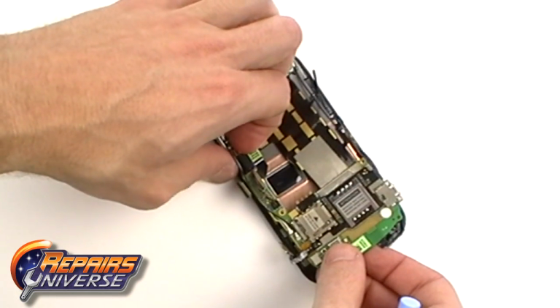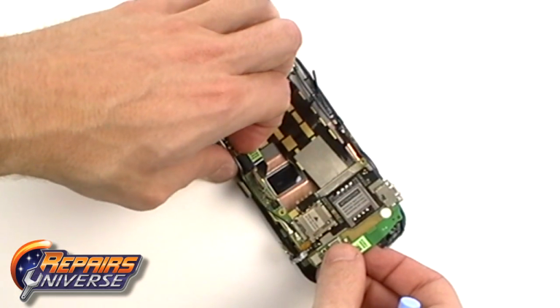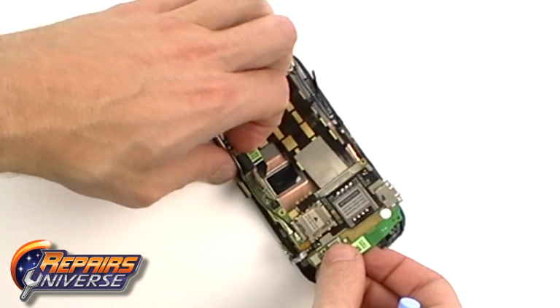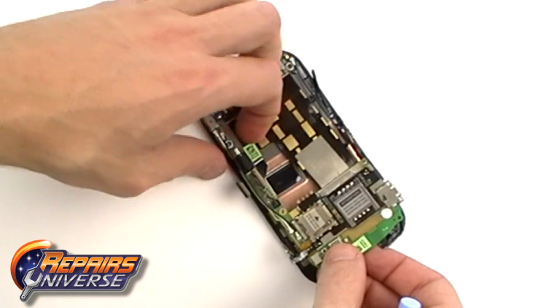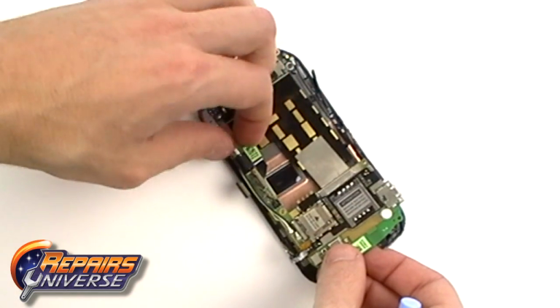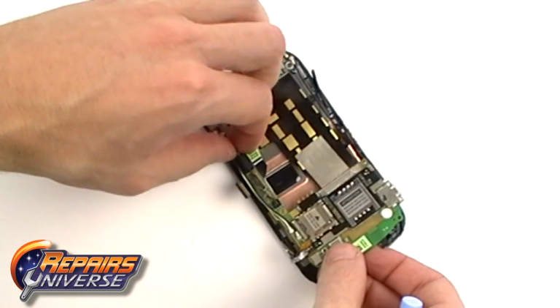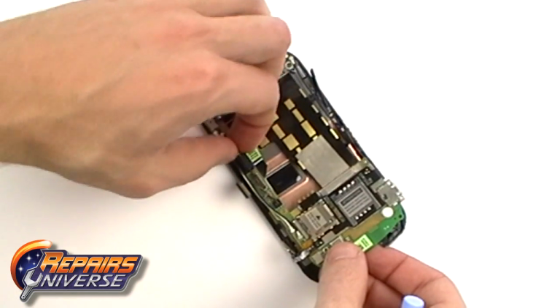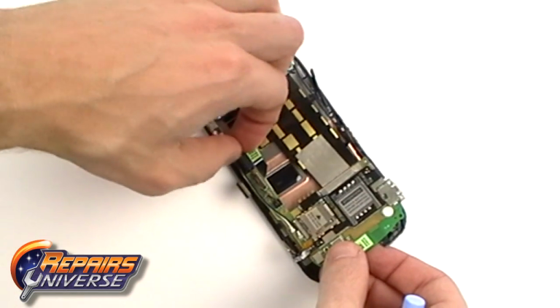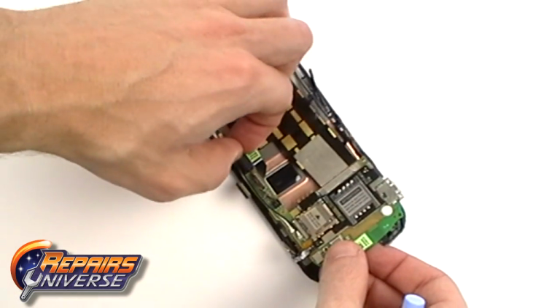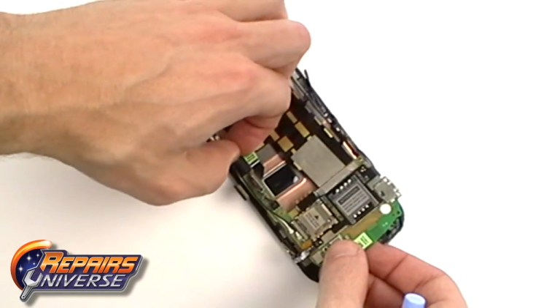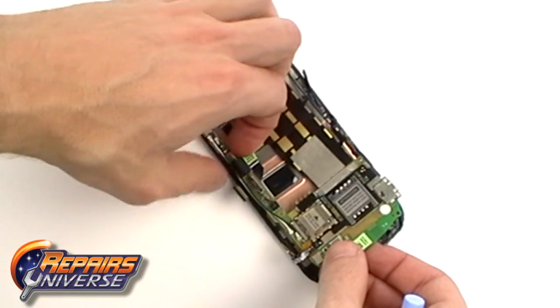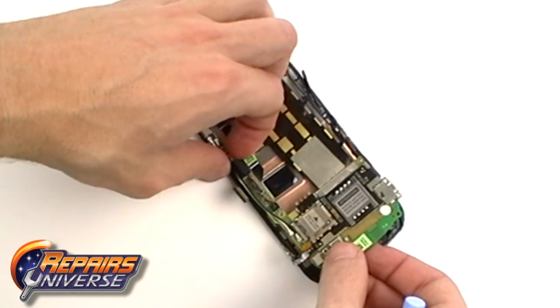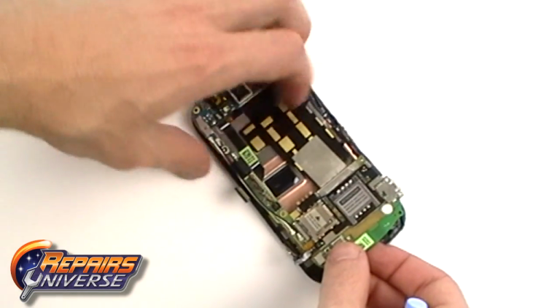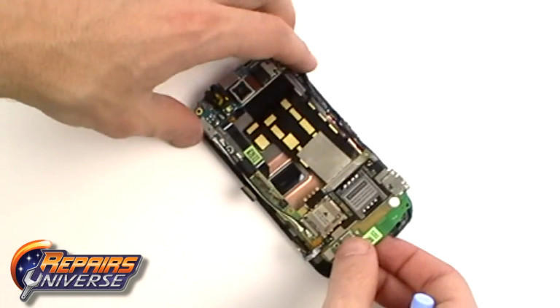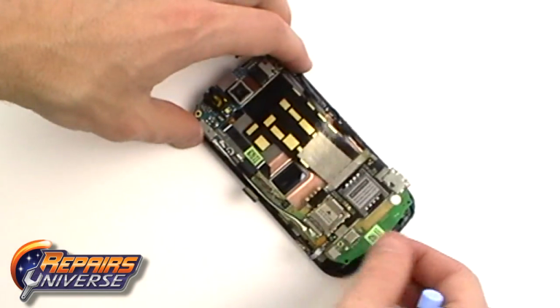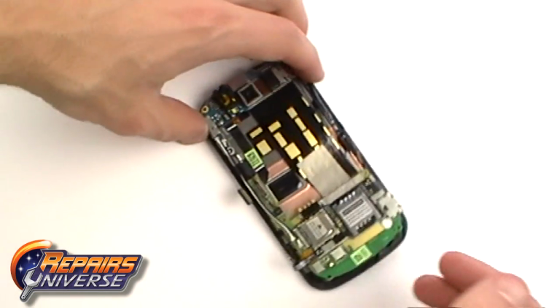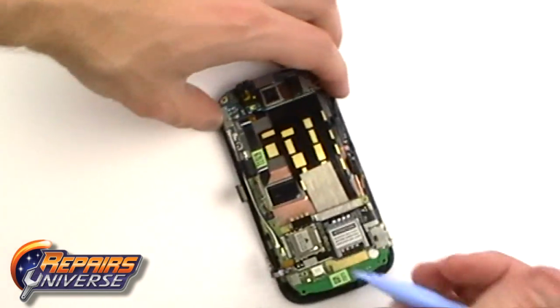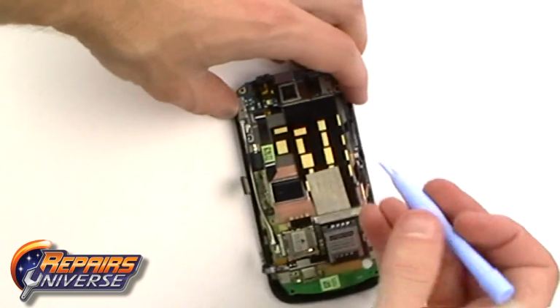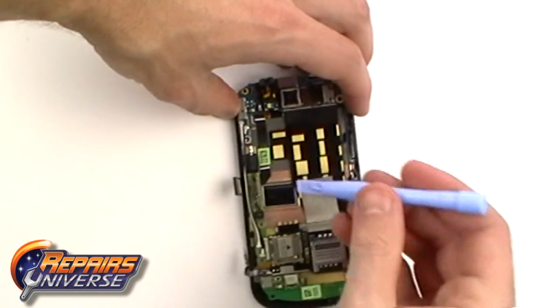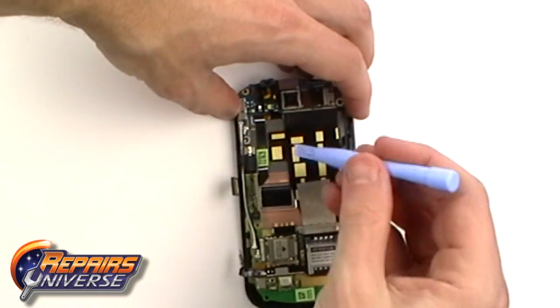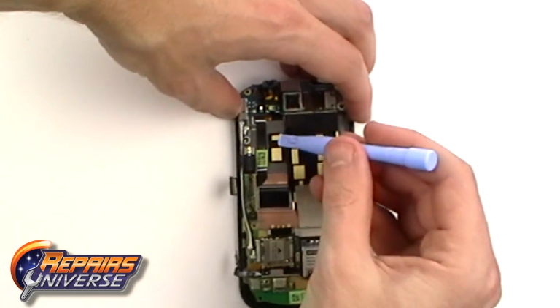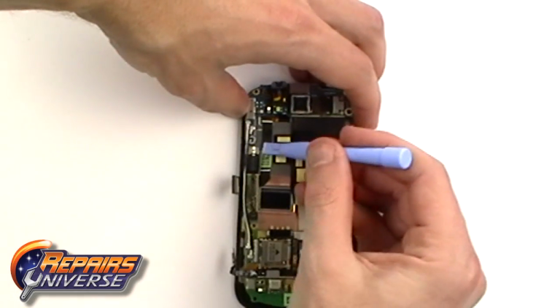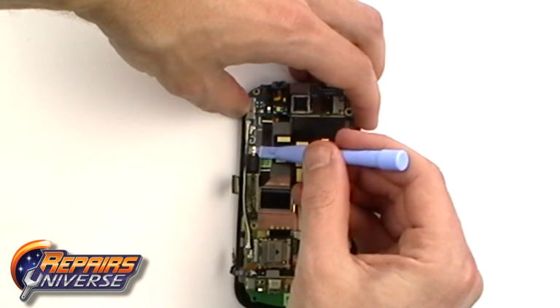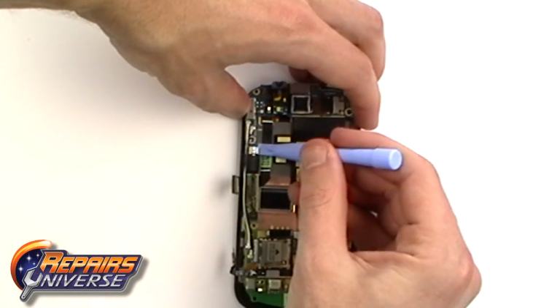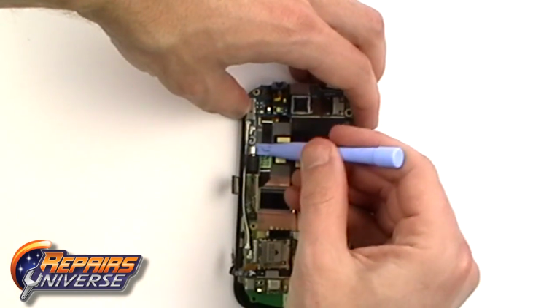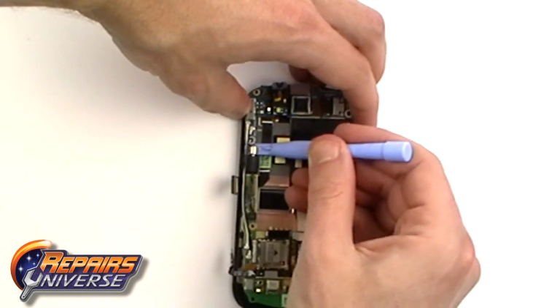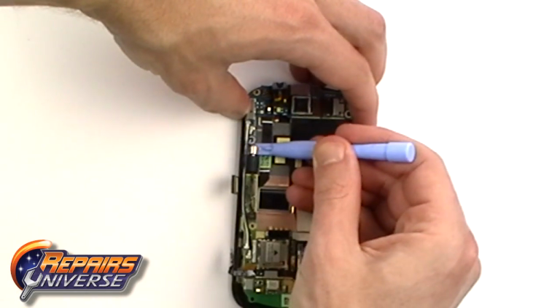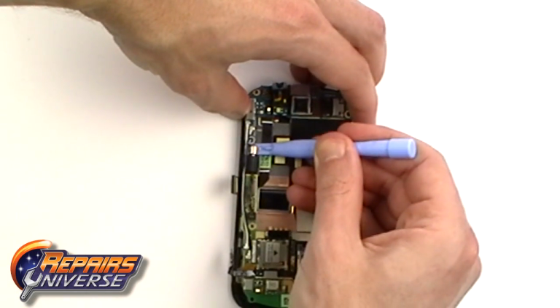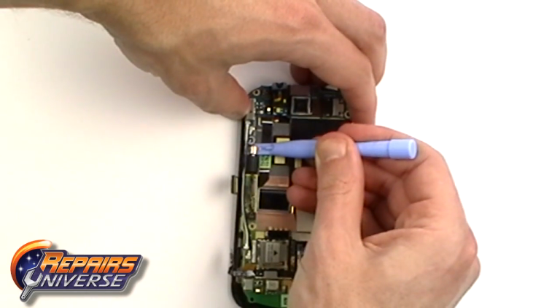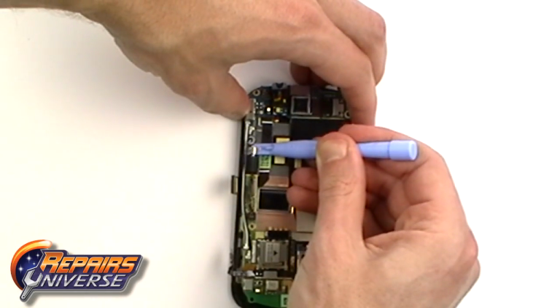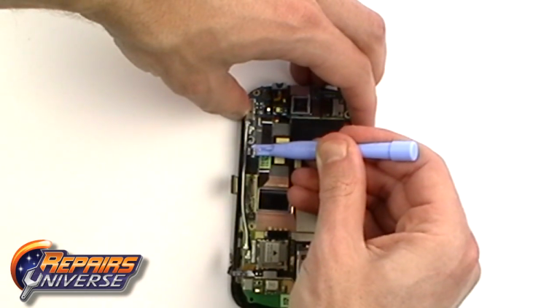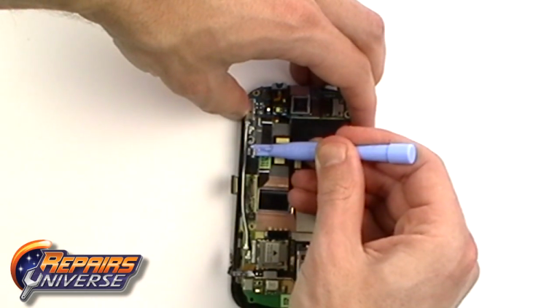Lift out the vibrator motor if you haven't already done so. You can use the safe pry tool just to ease this out.